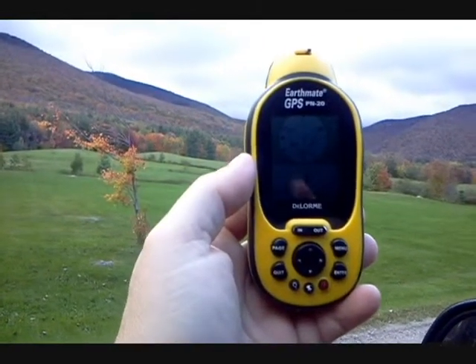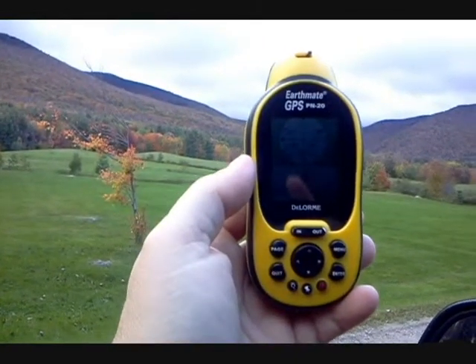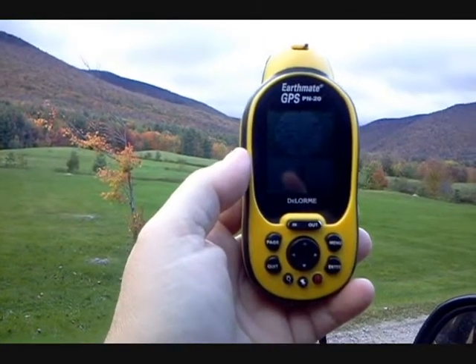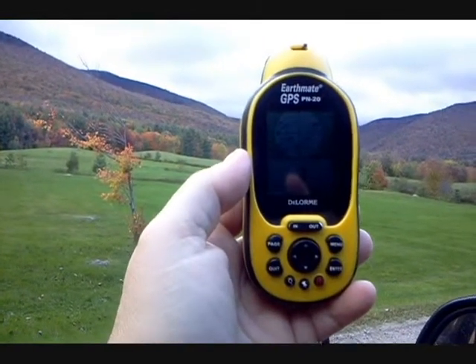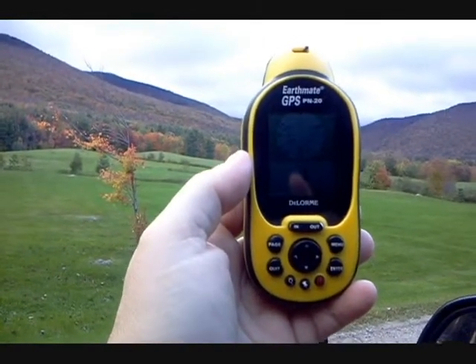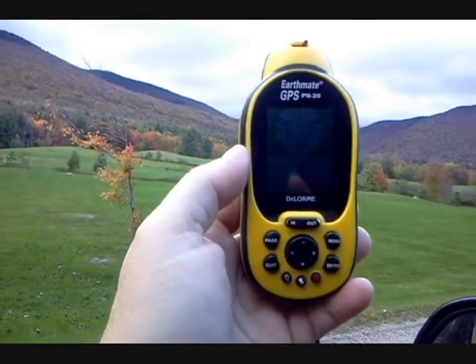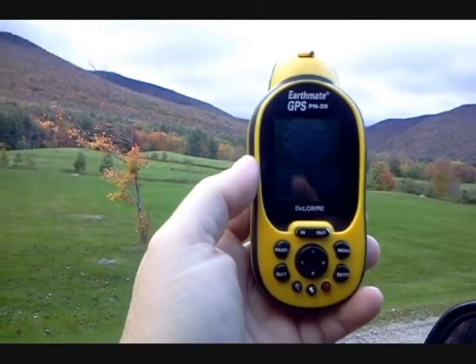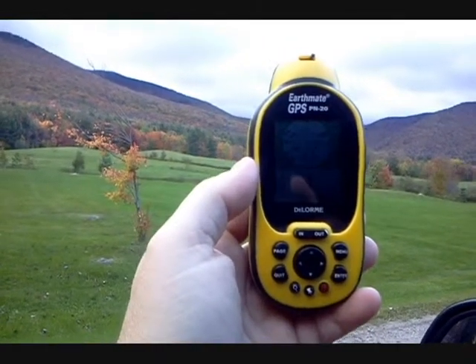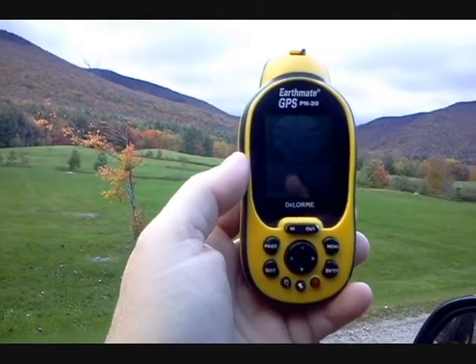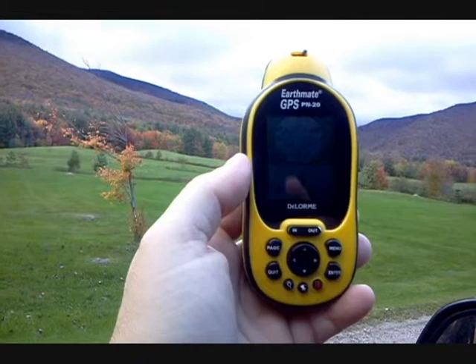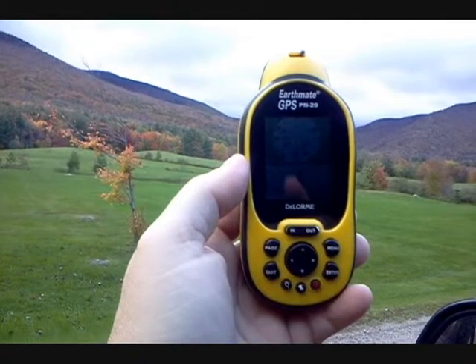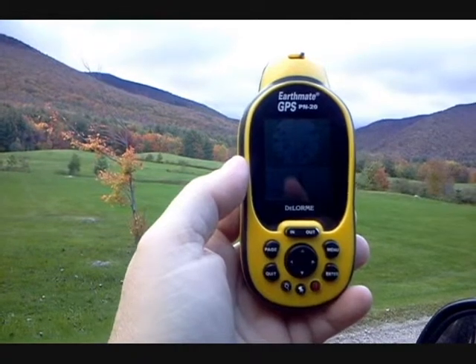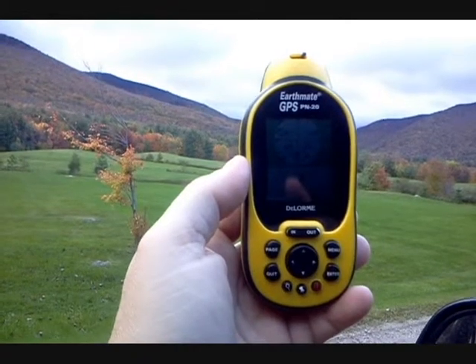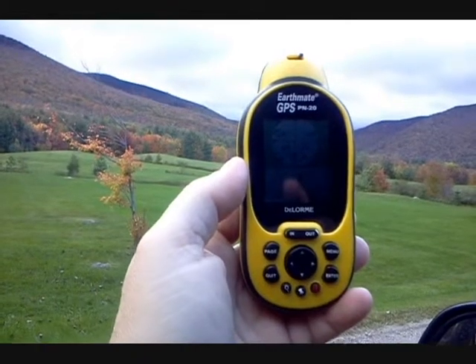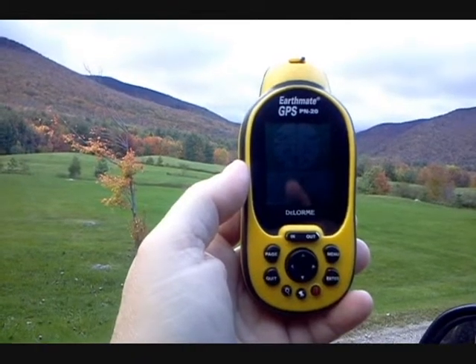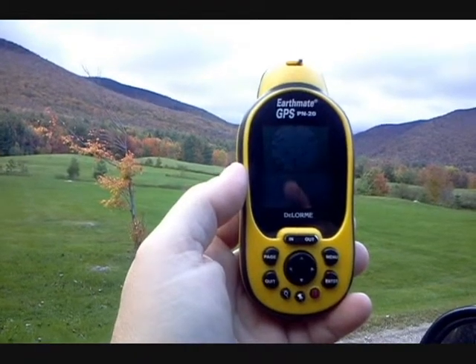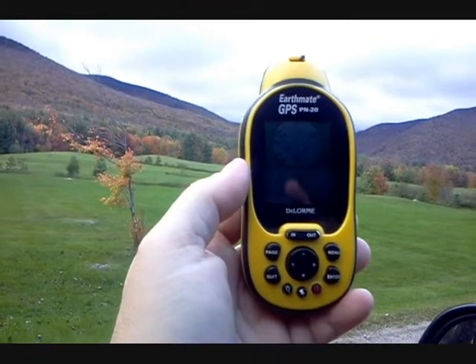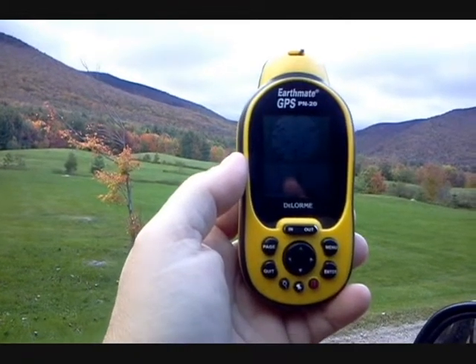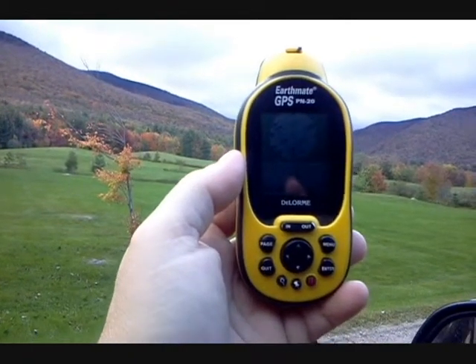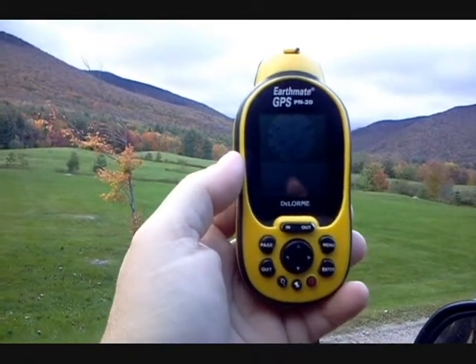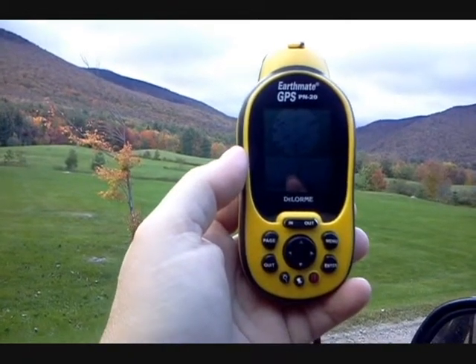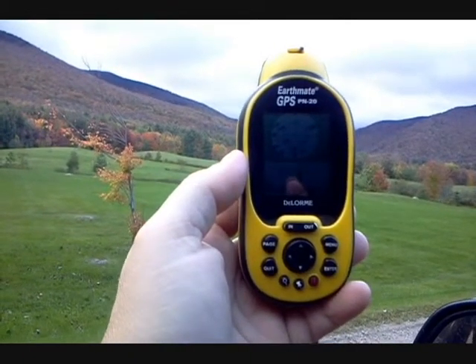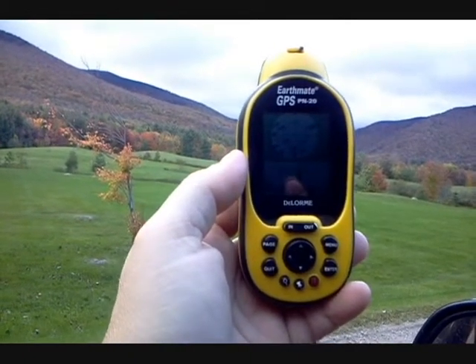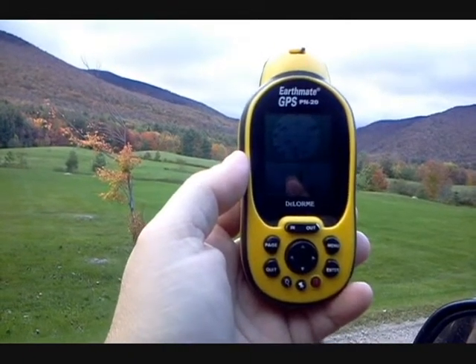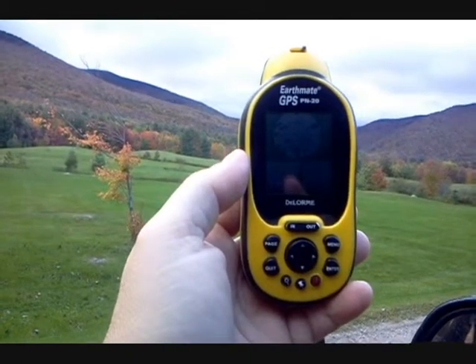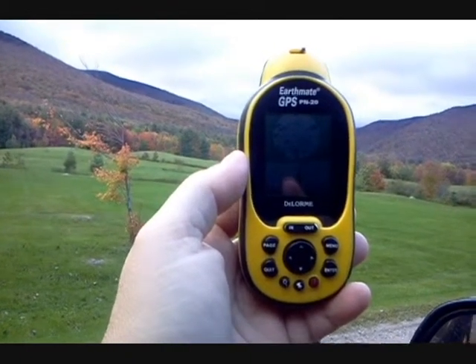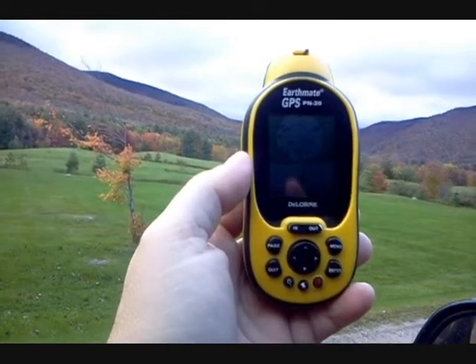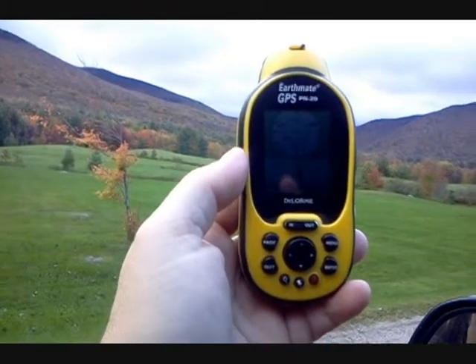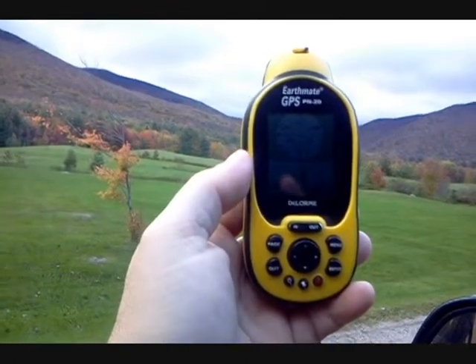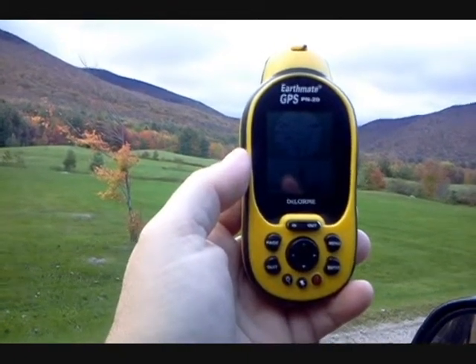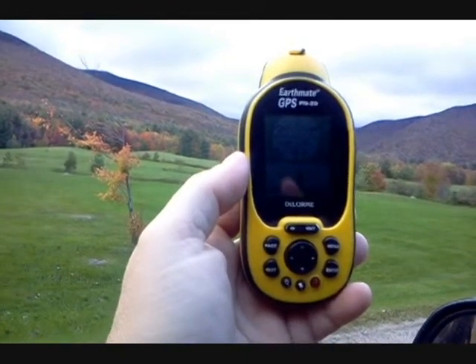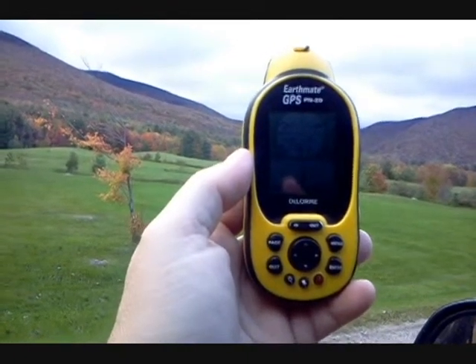This is an older Earthmate, mind you. It has DeLorme Topo 6.0 on it.